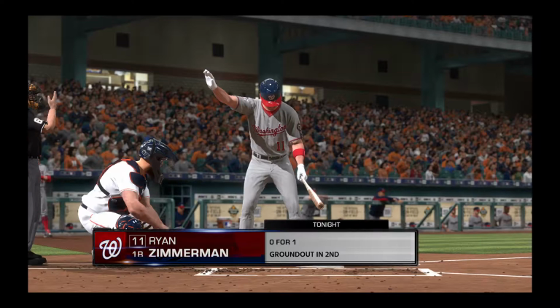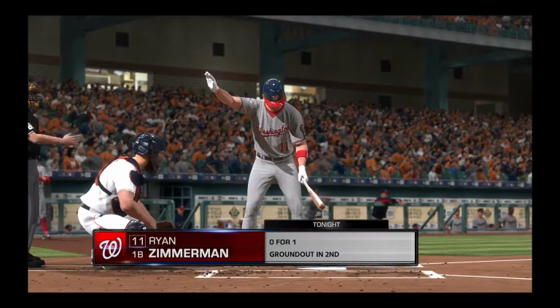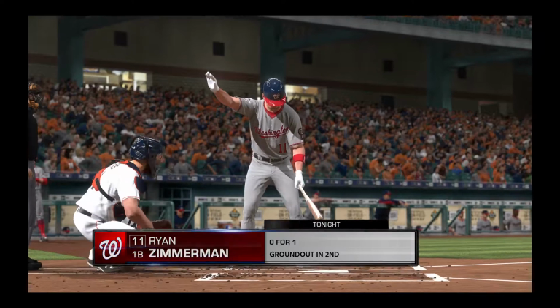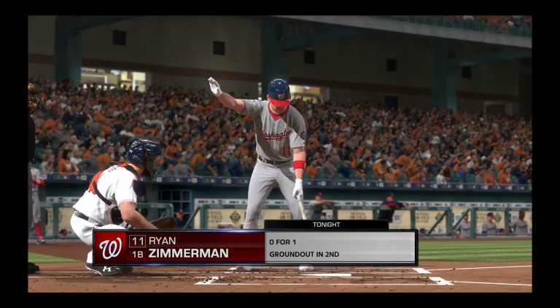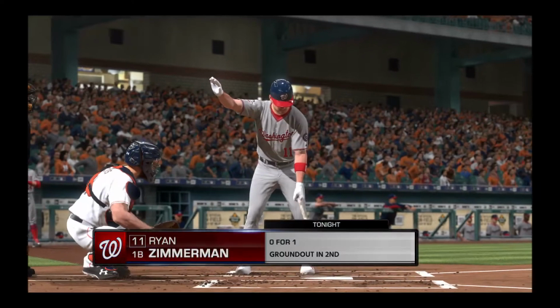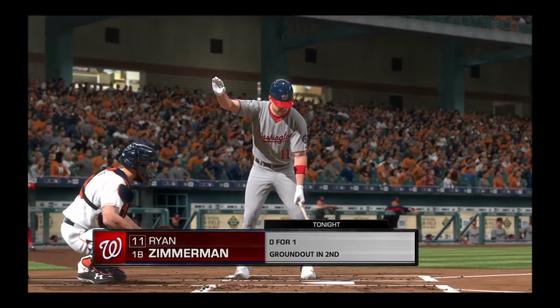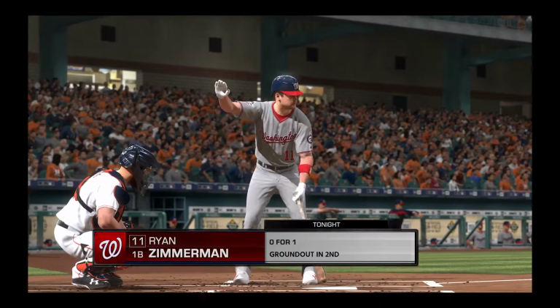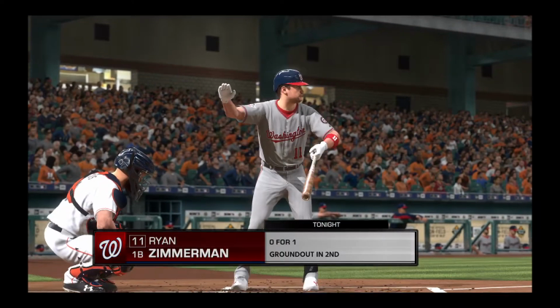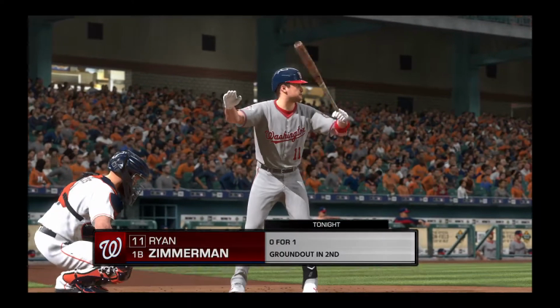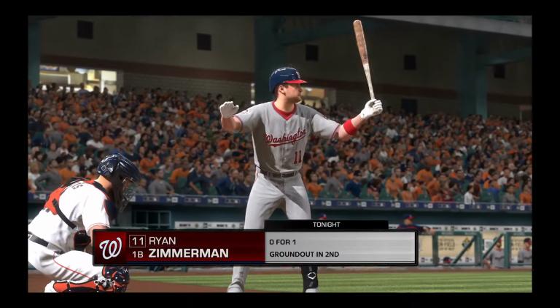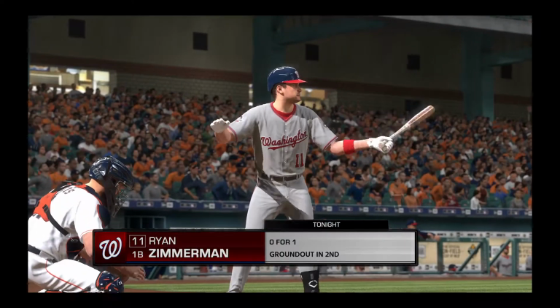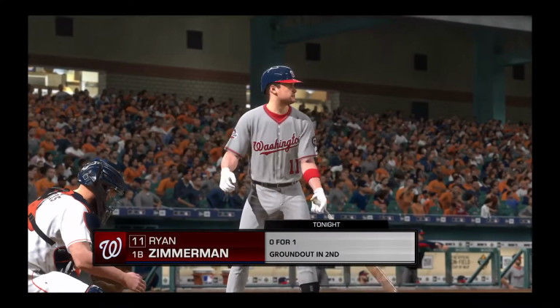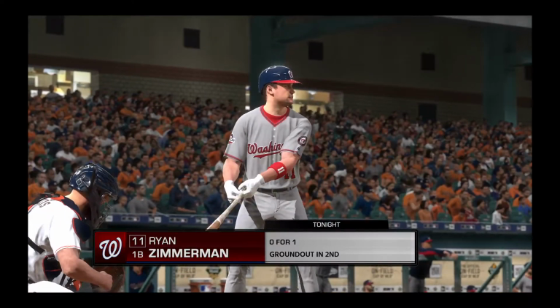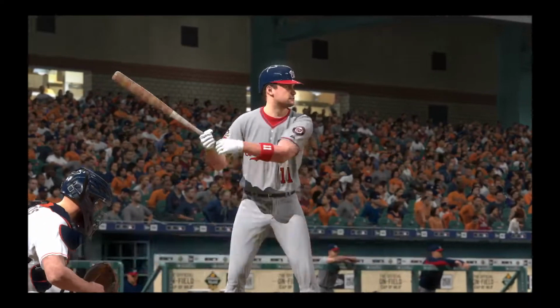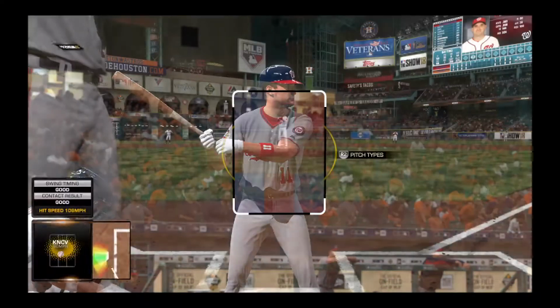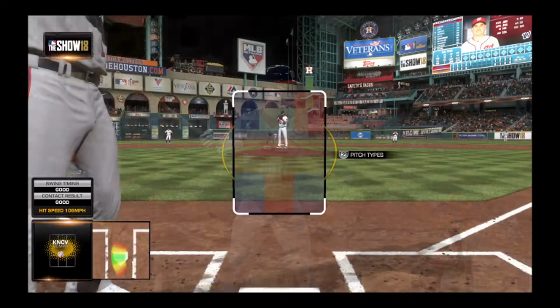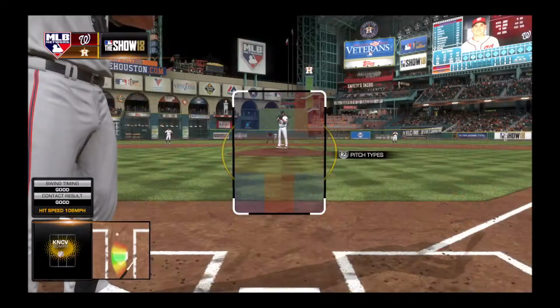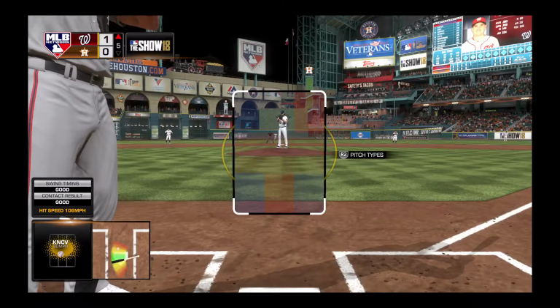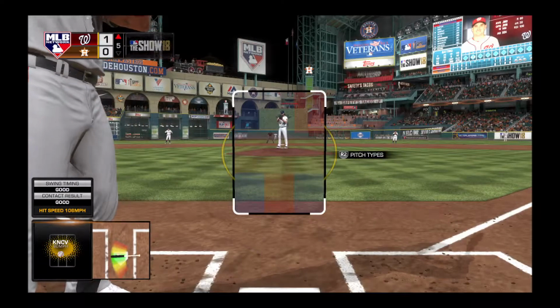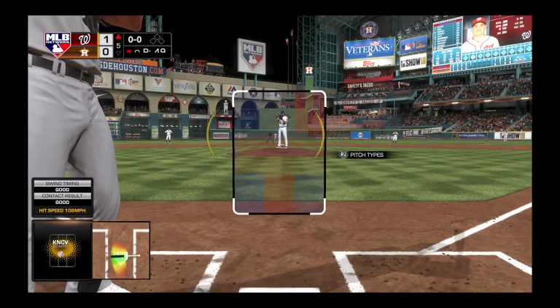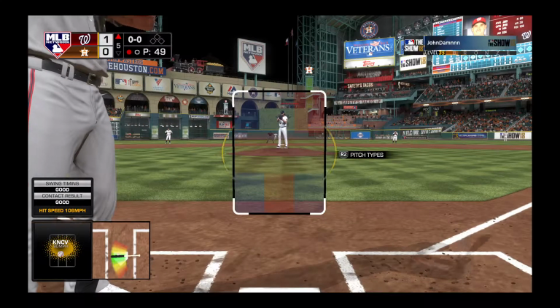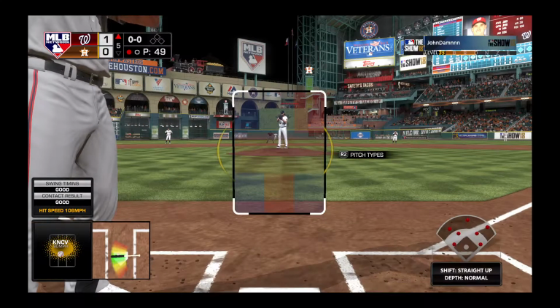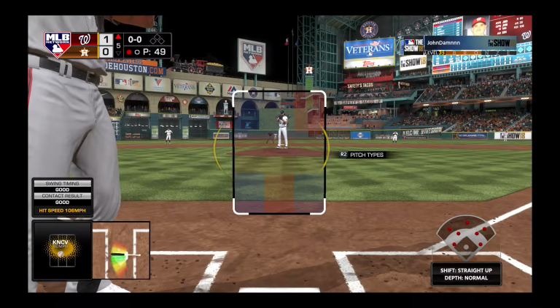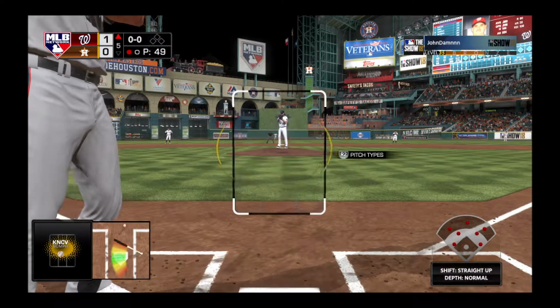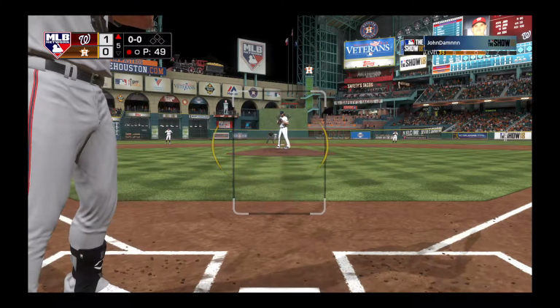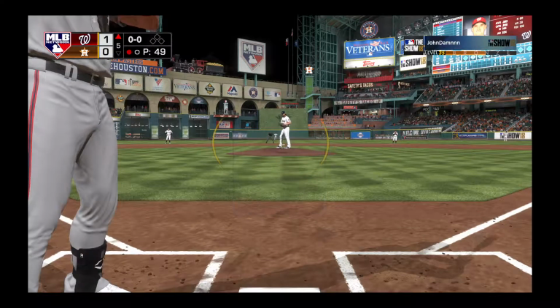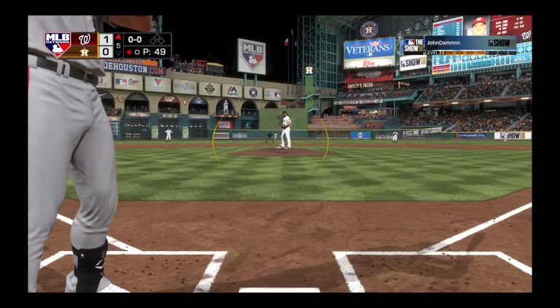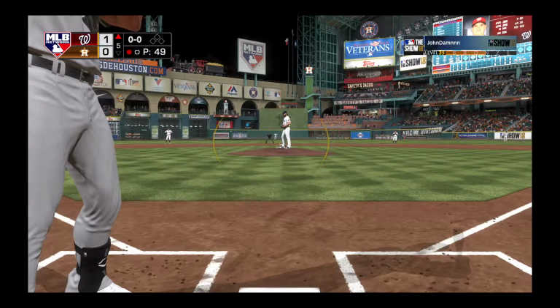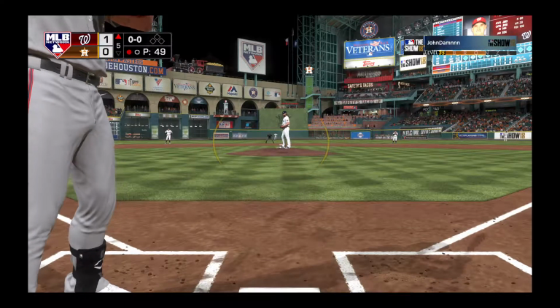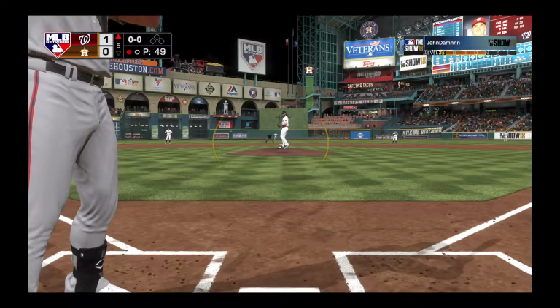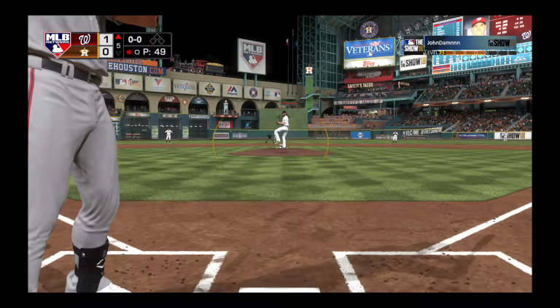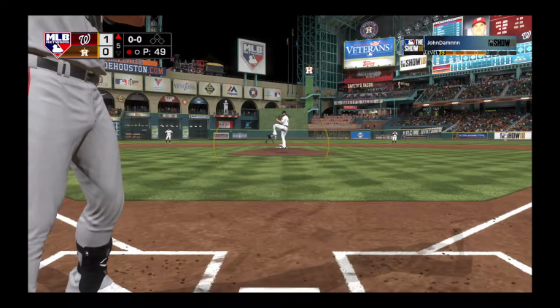Out of the inning now with the plate — Ryan Zimmerman, one run in and one out so far in the center.